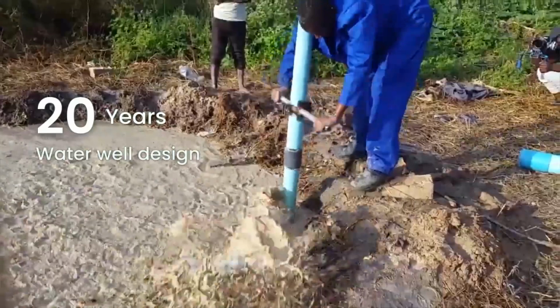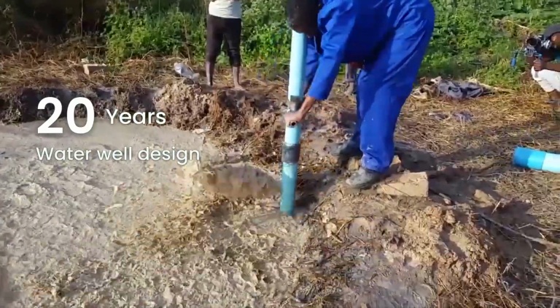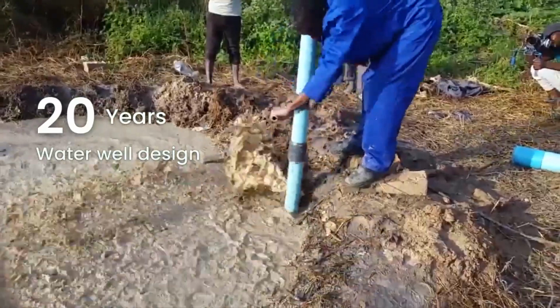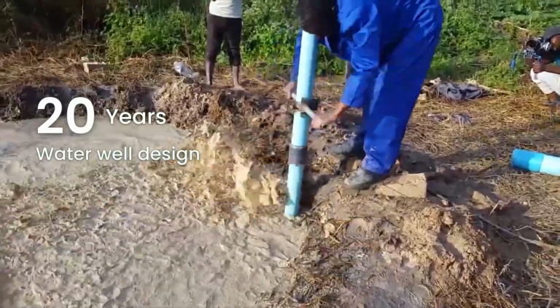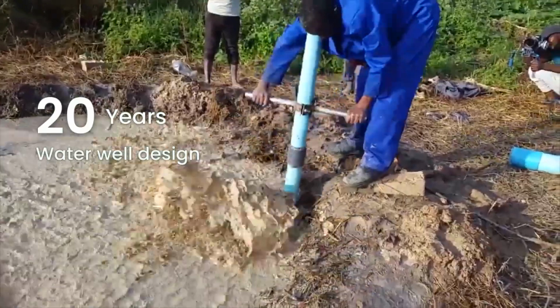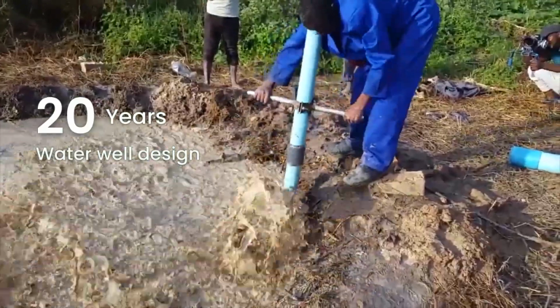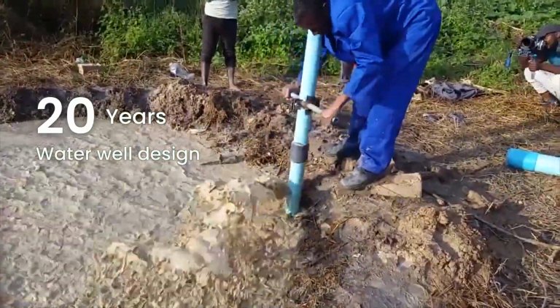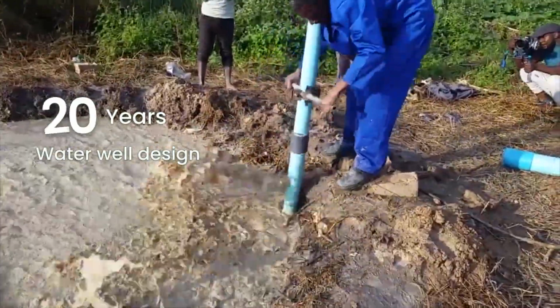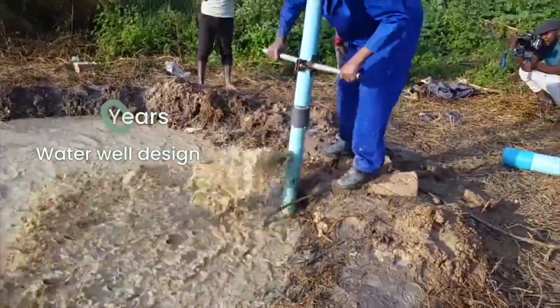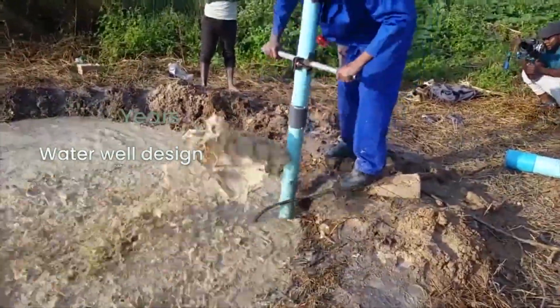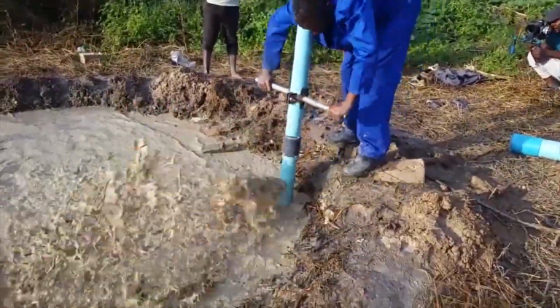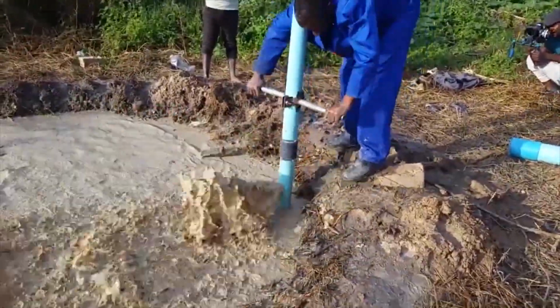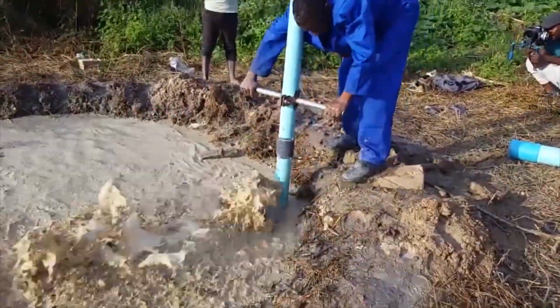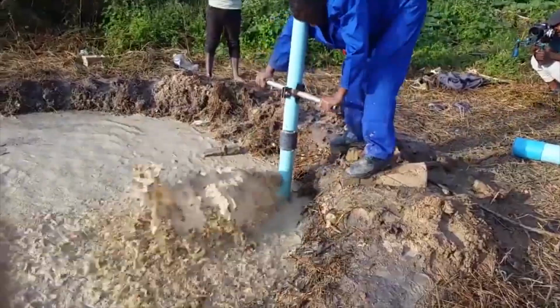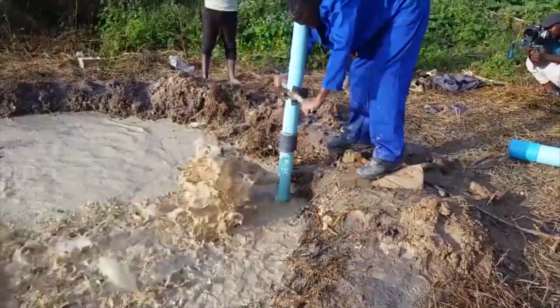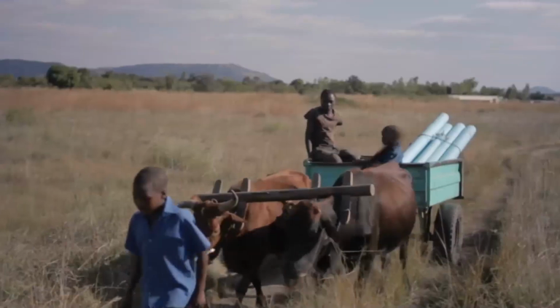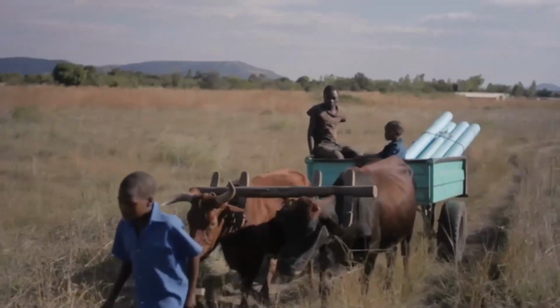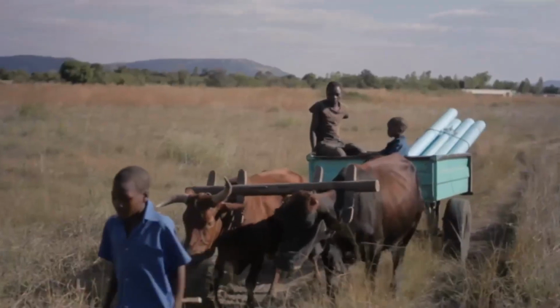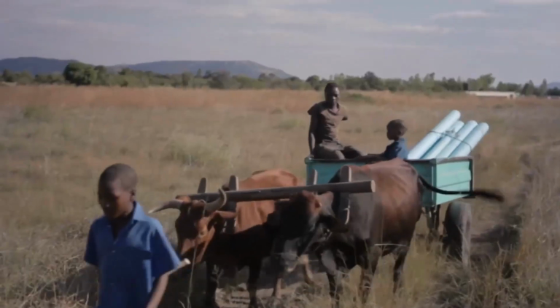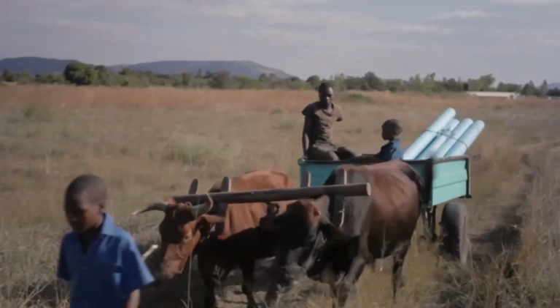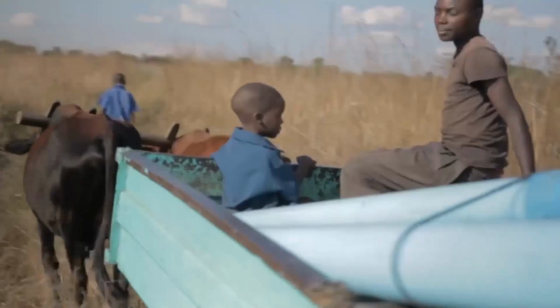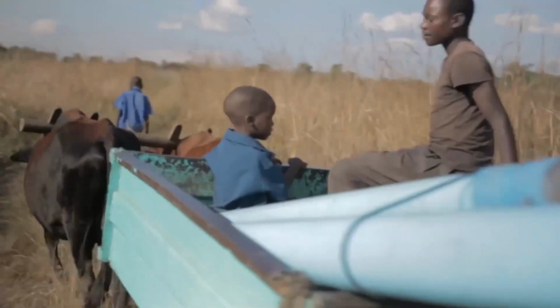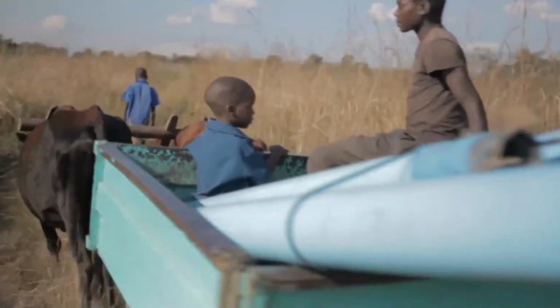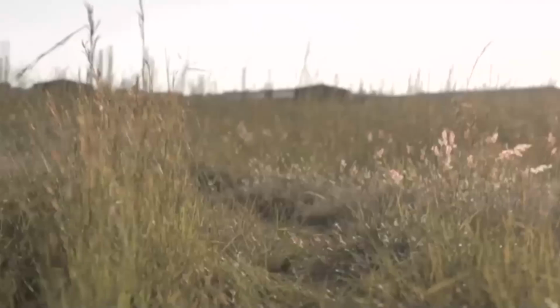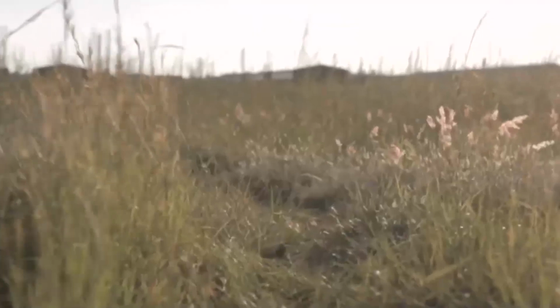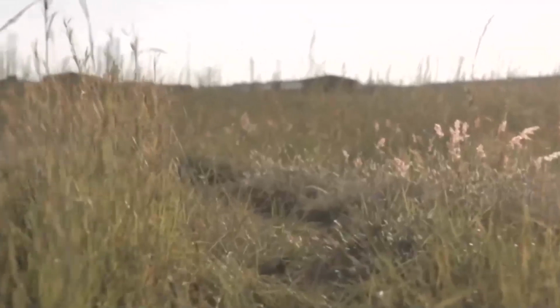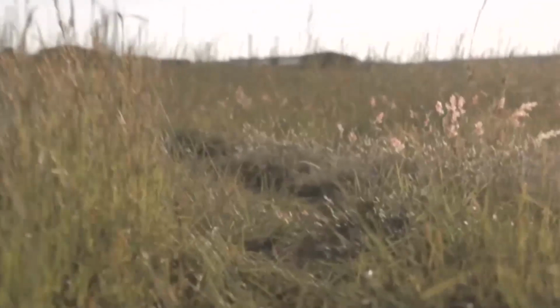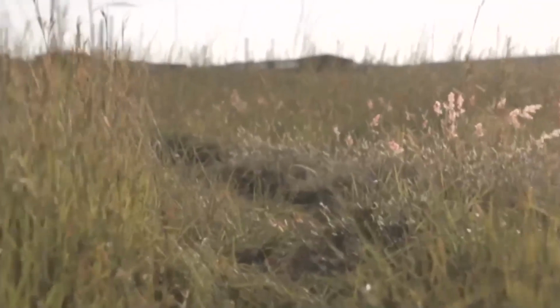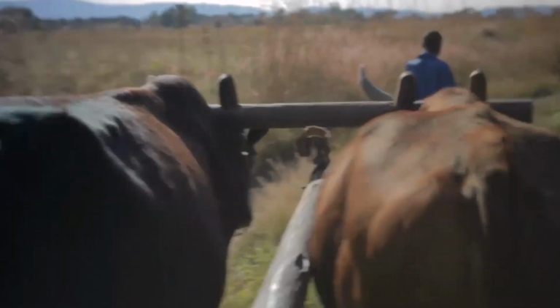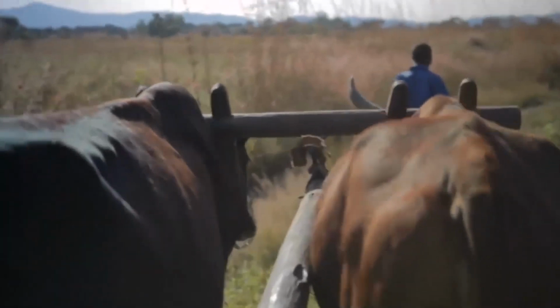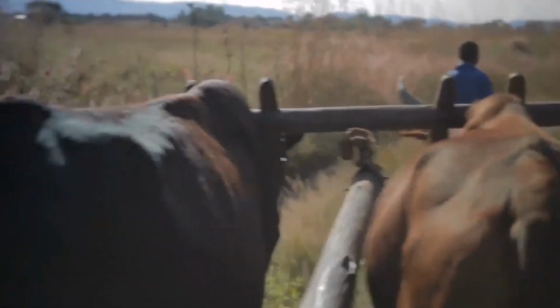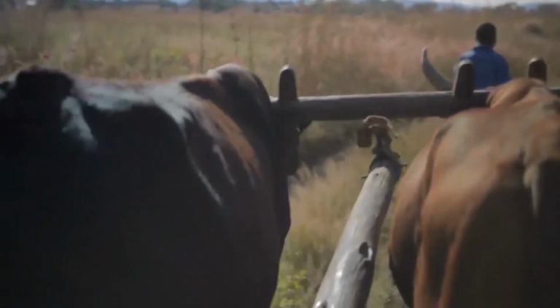The One Million Wells drill is the only manual drill that a person would need to drill in any suitable location in the world.